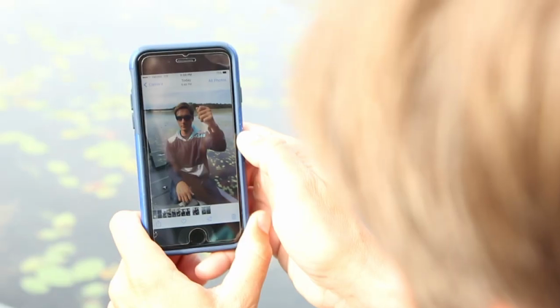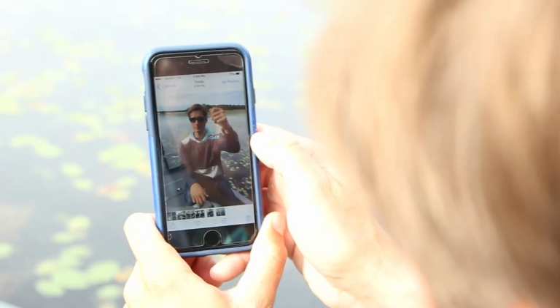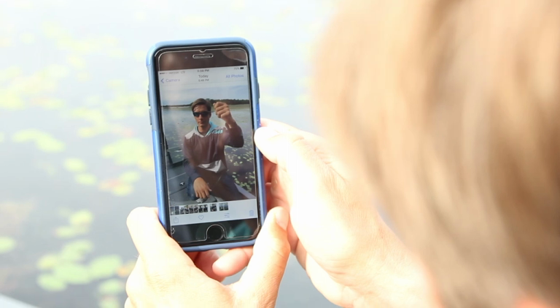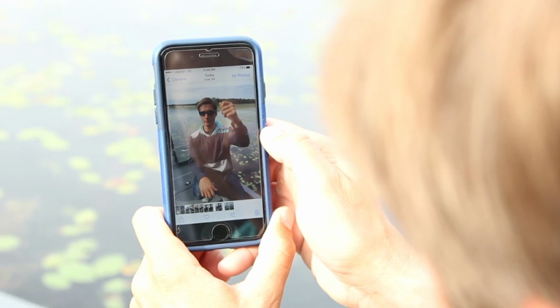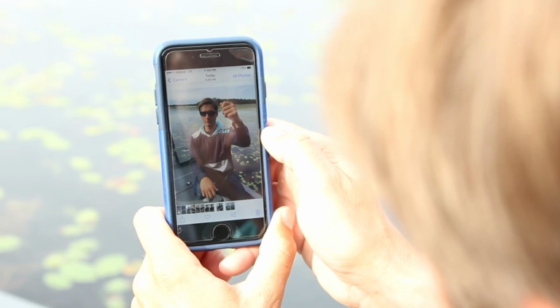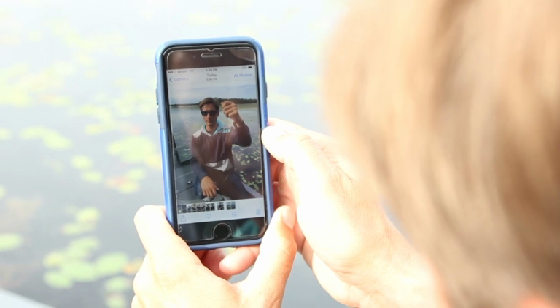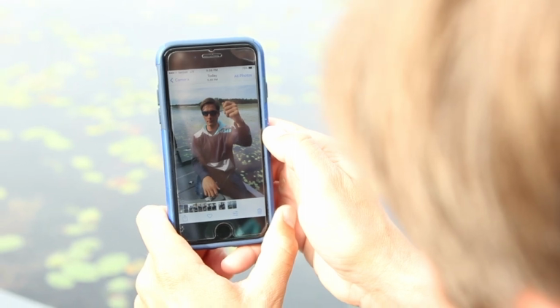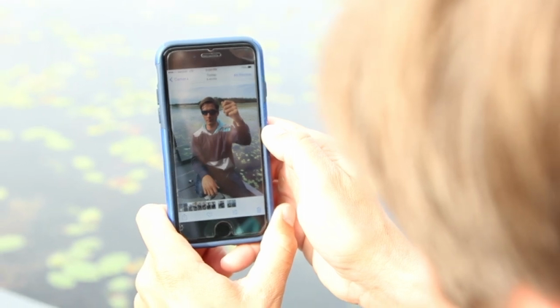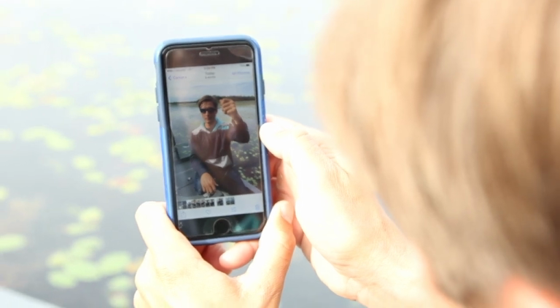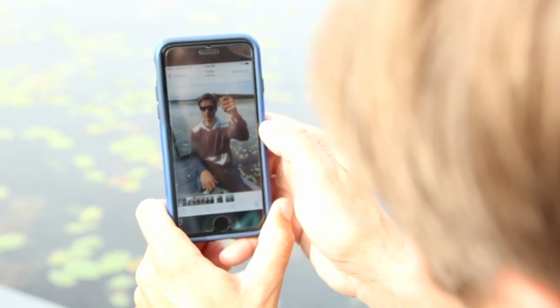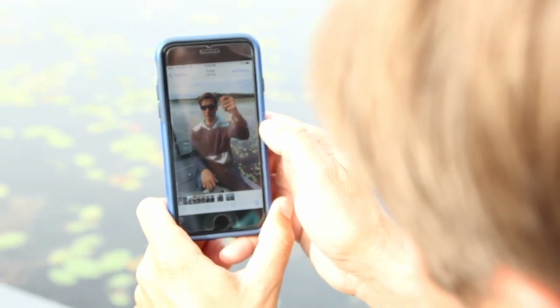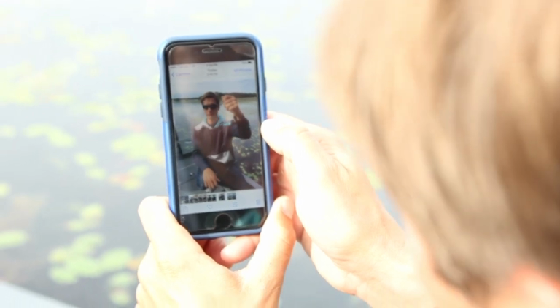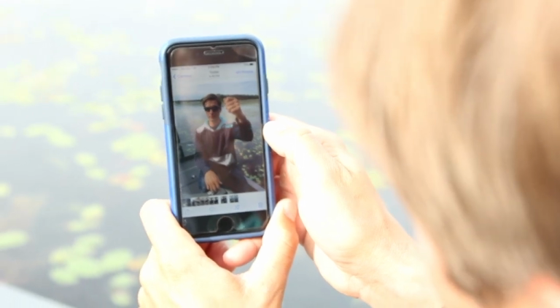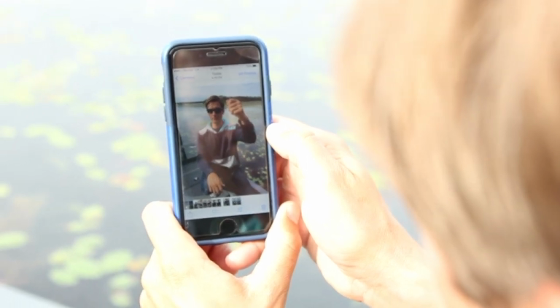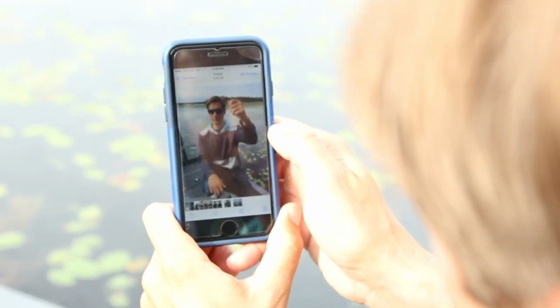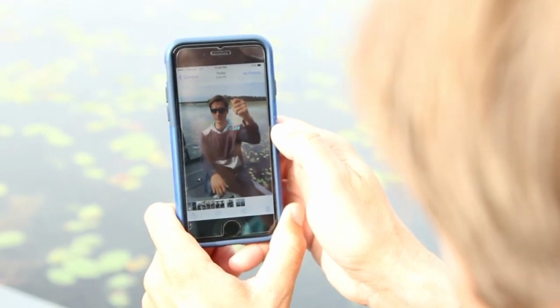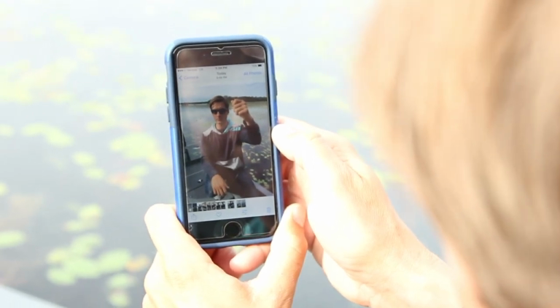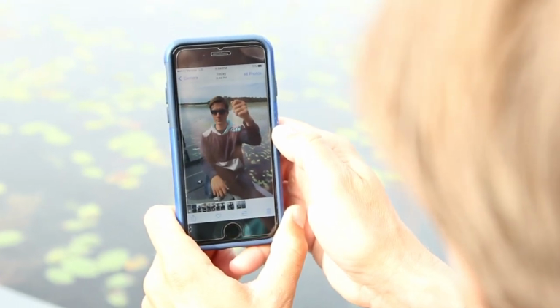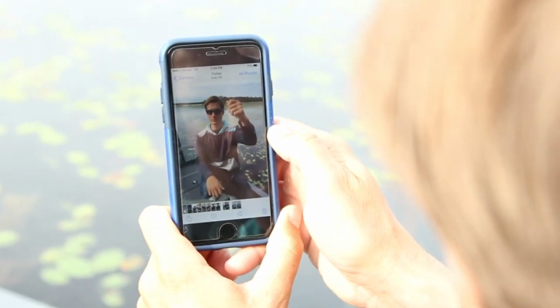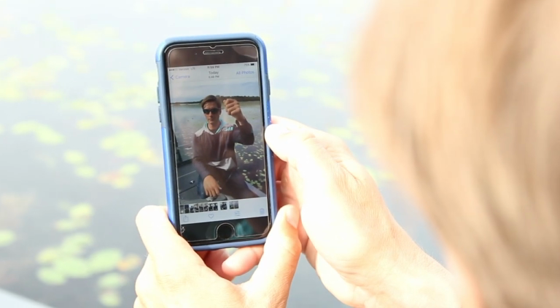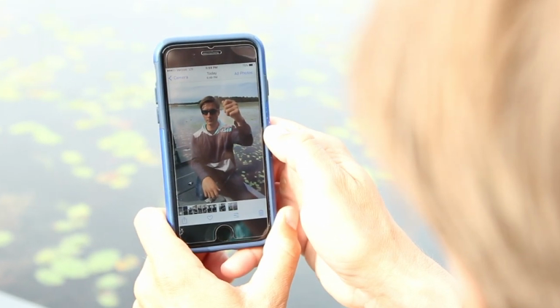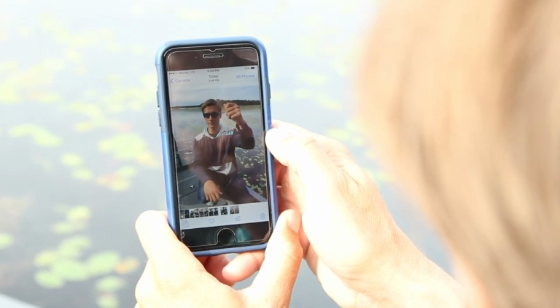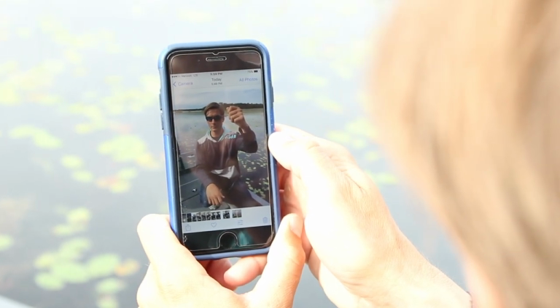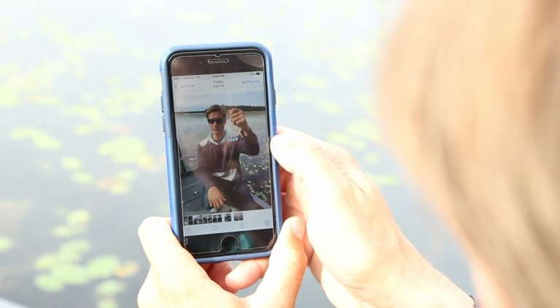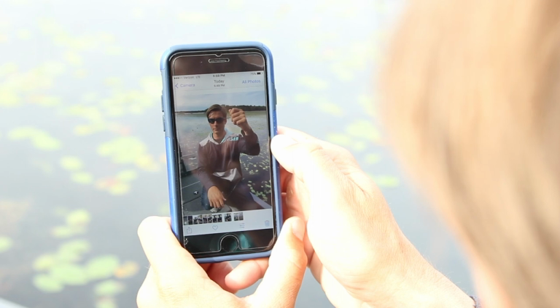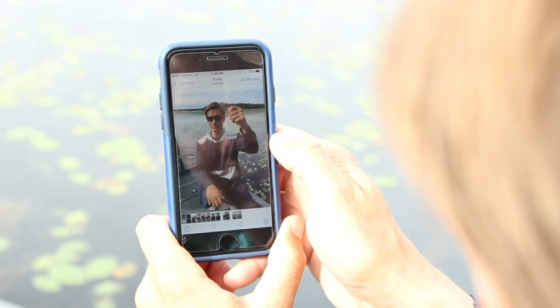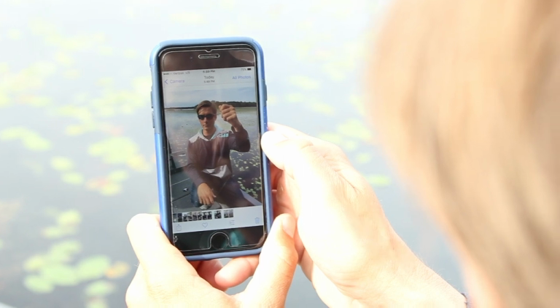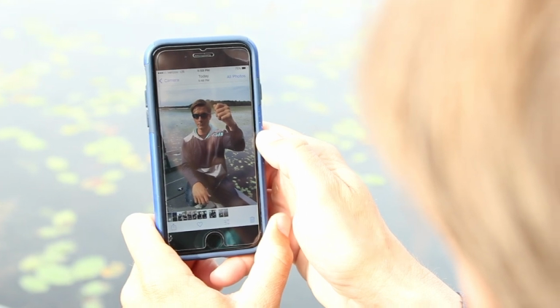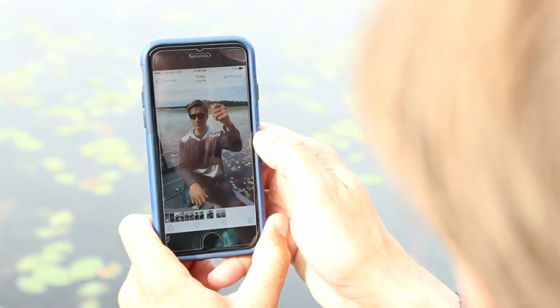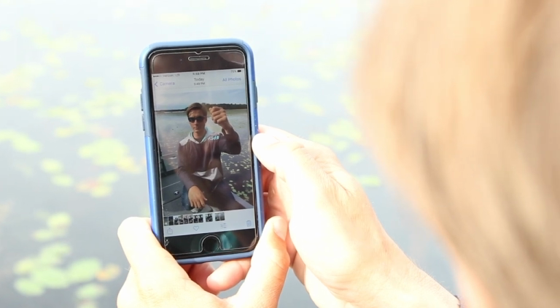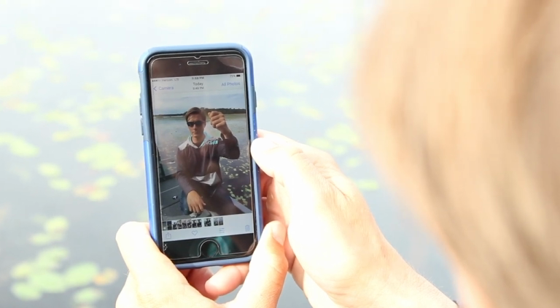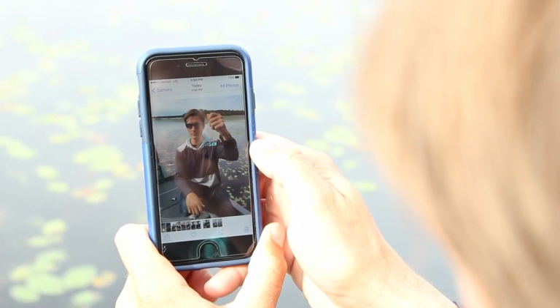Check your focus on the test shots. Although autofocus is good, you can also tap on the fish or the angler's face to lock in focus there.